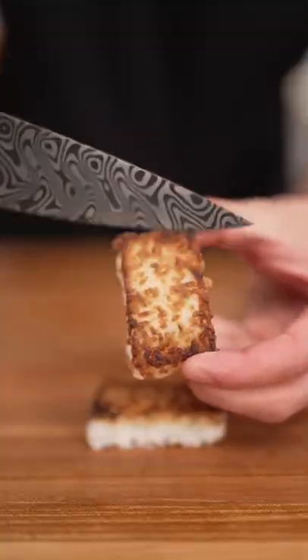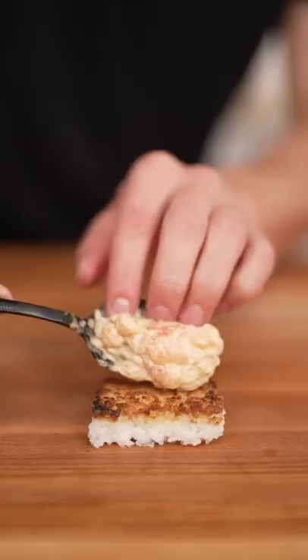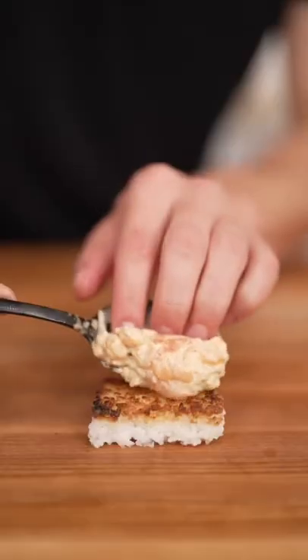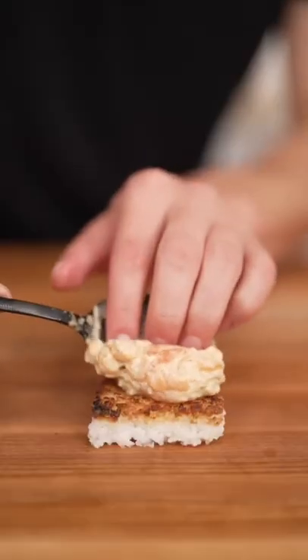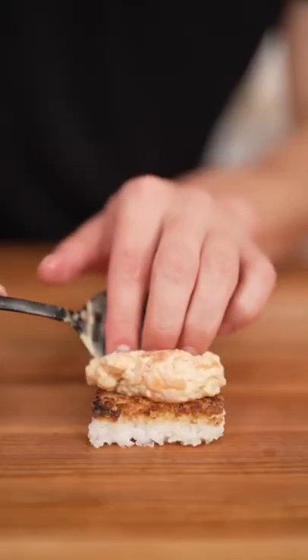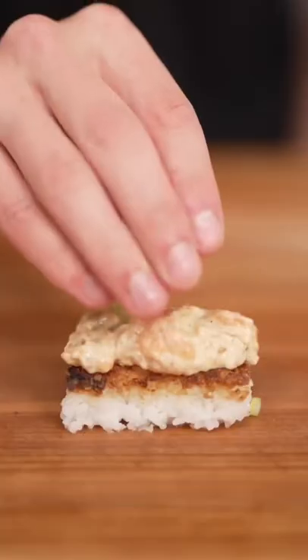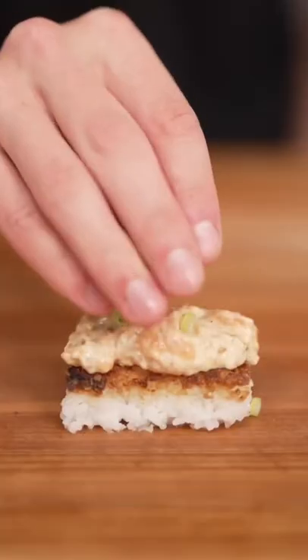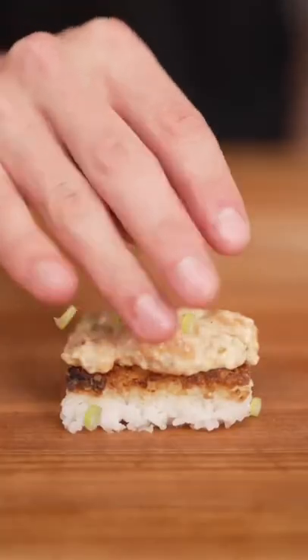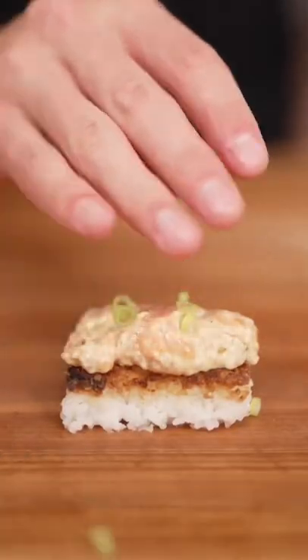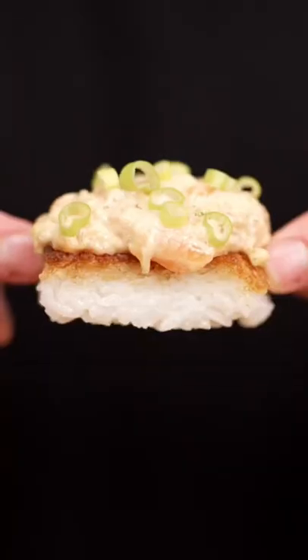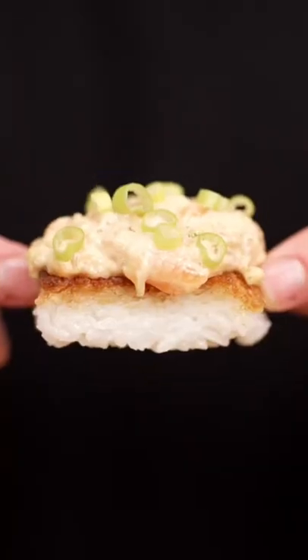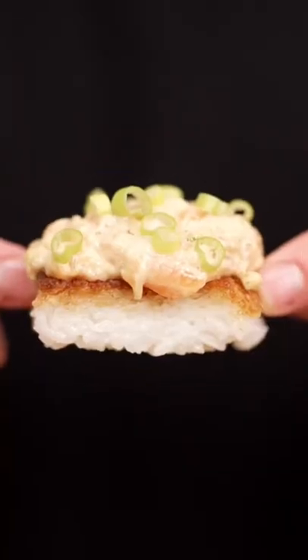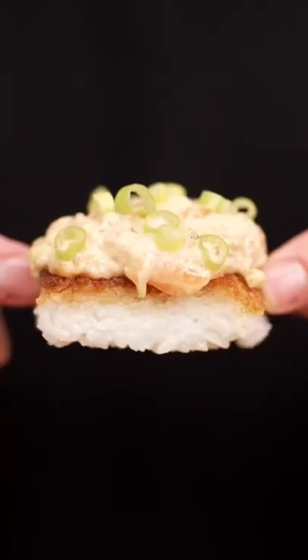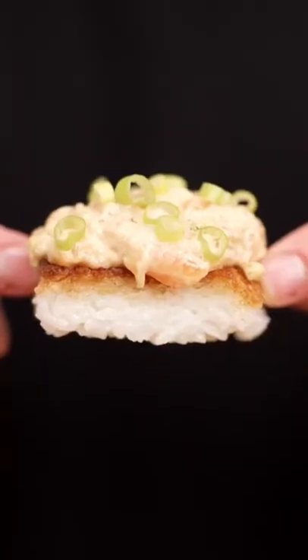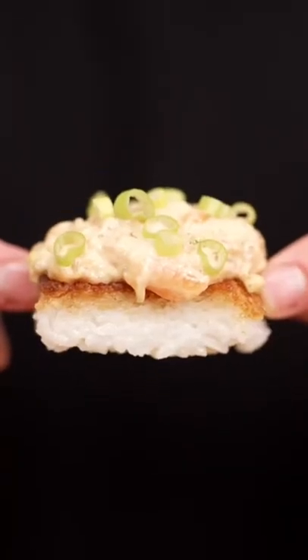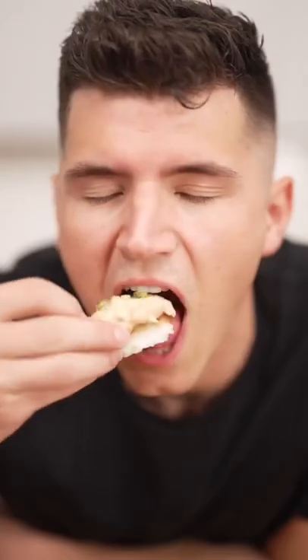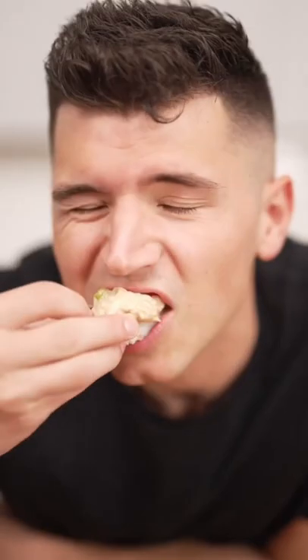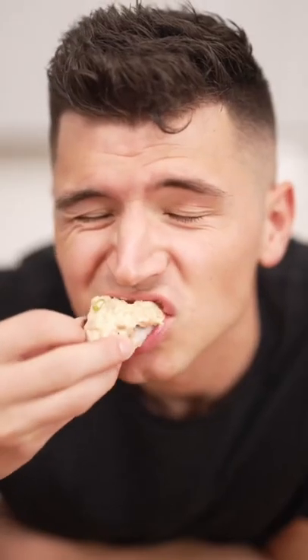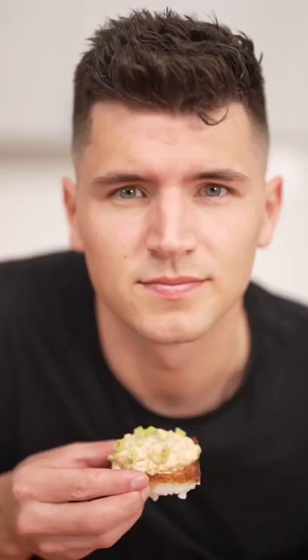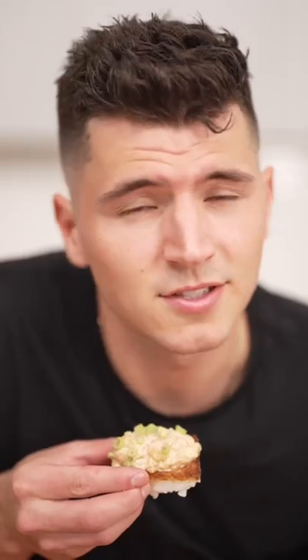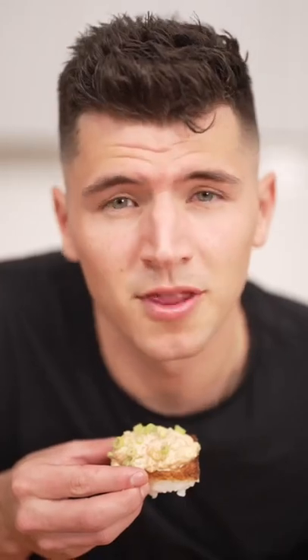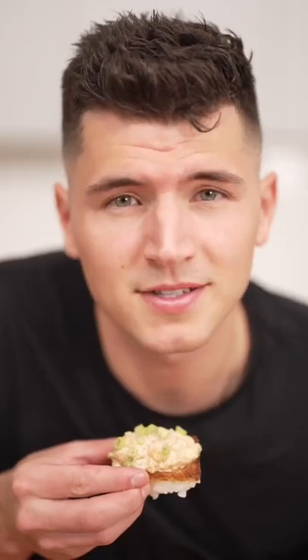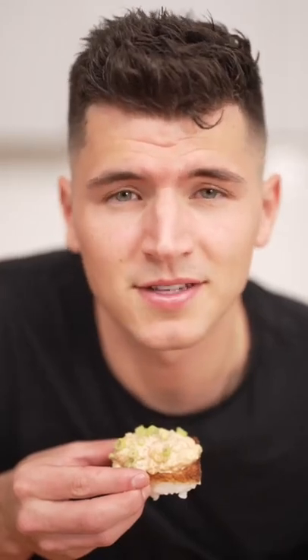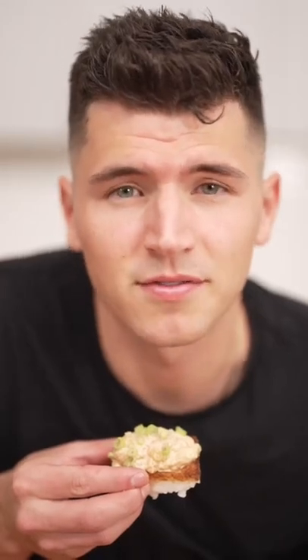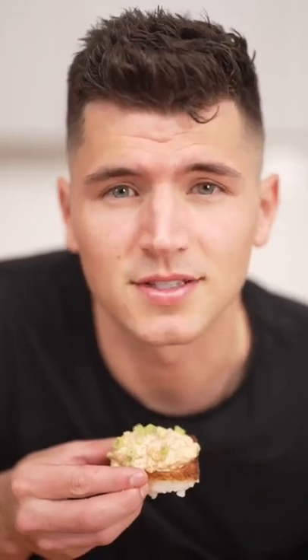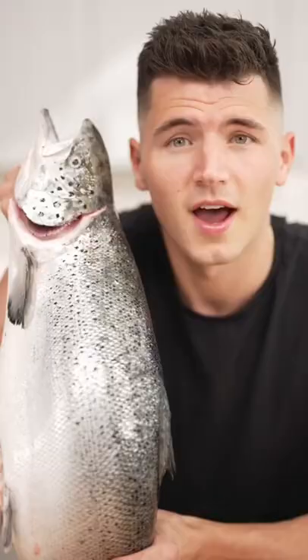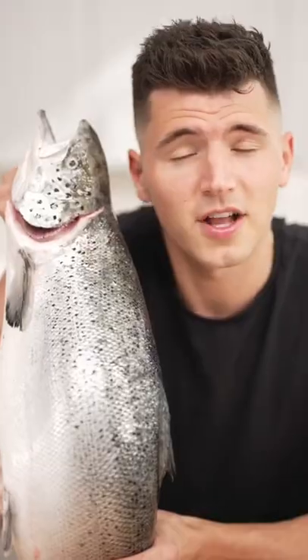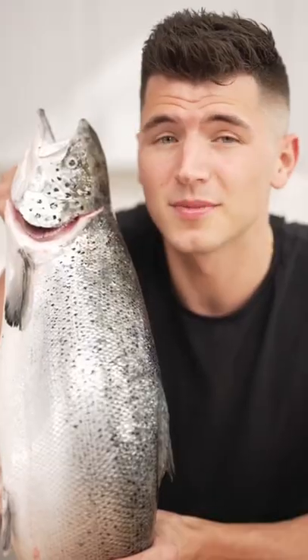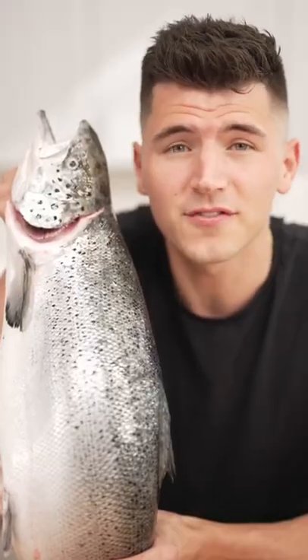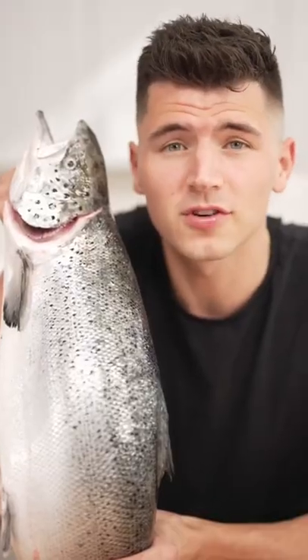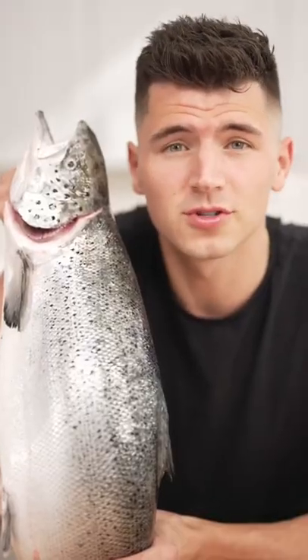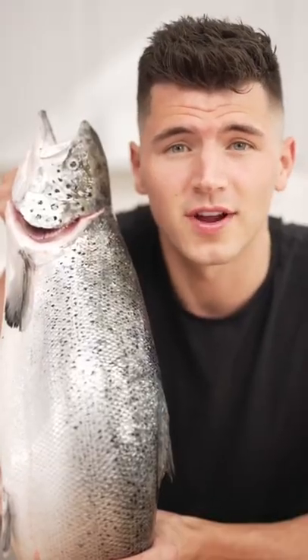Now add our salmon and green onion — you're gonna want to make this tonight. That's one of the best things I've ever tasted. I've got some leftover sushi rice.